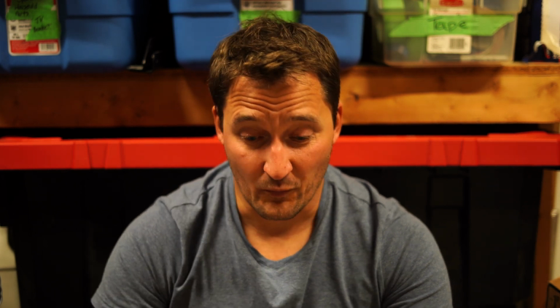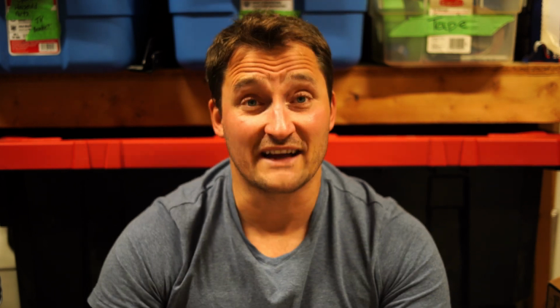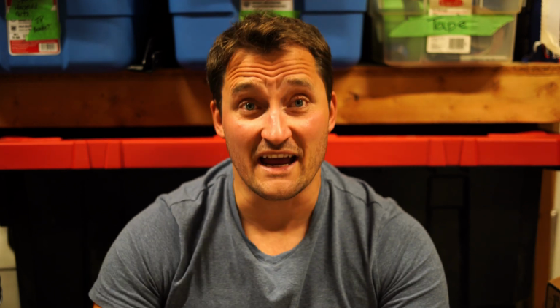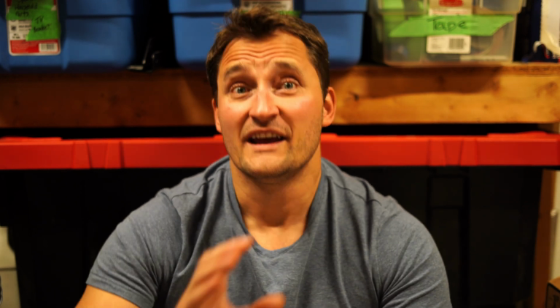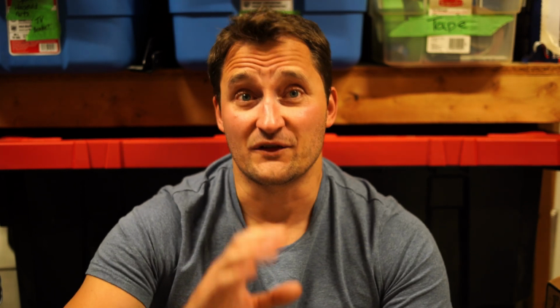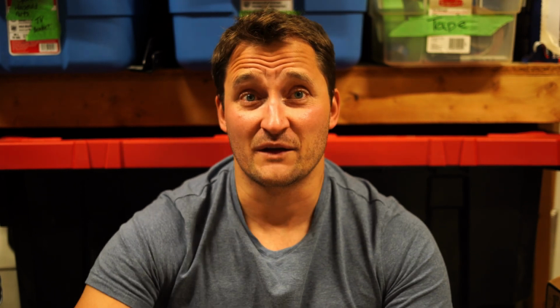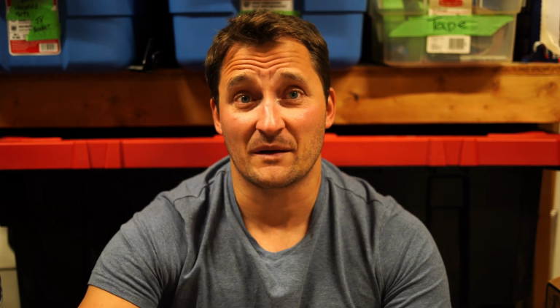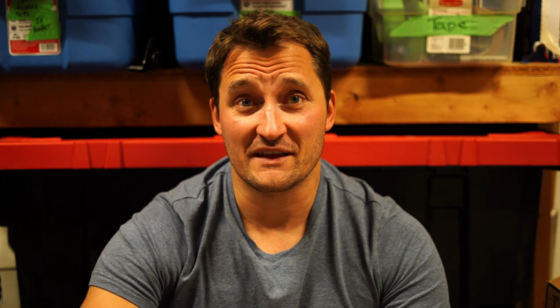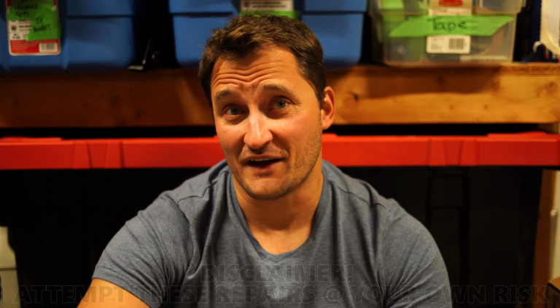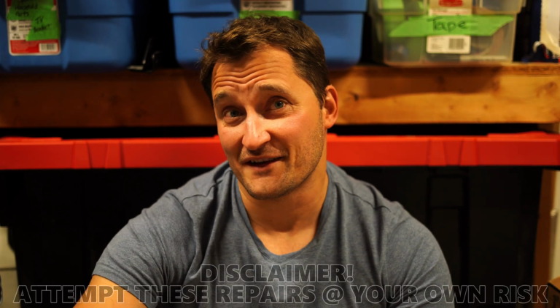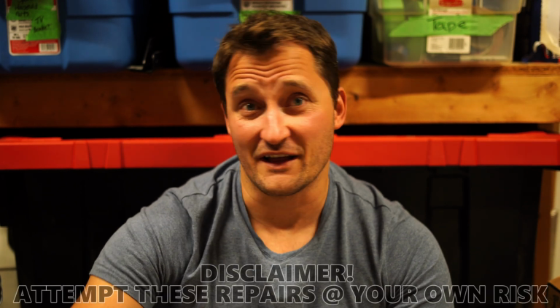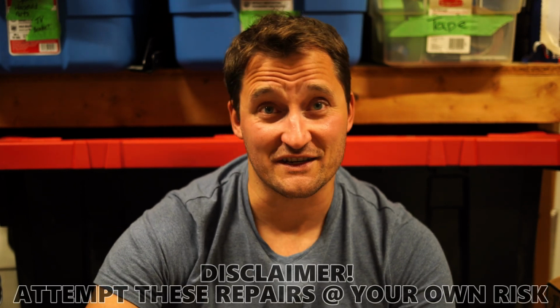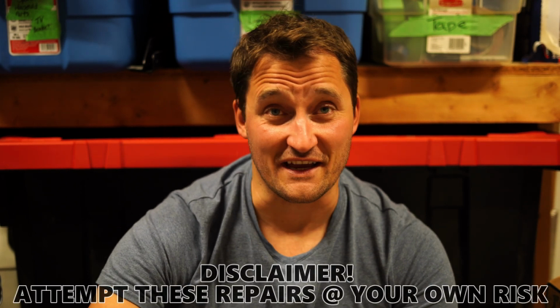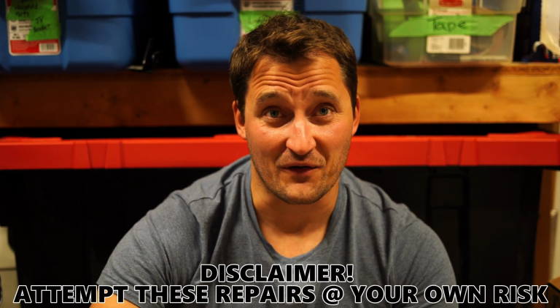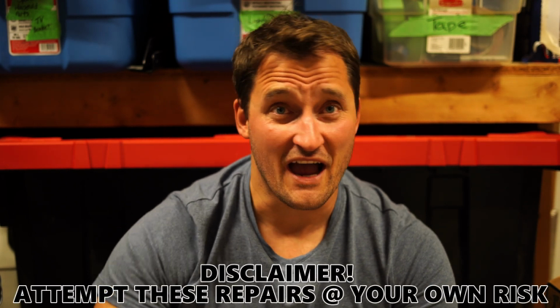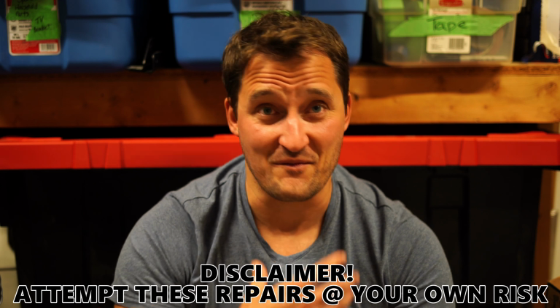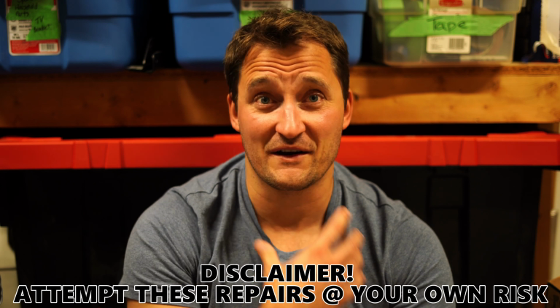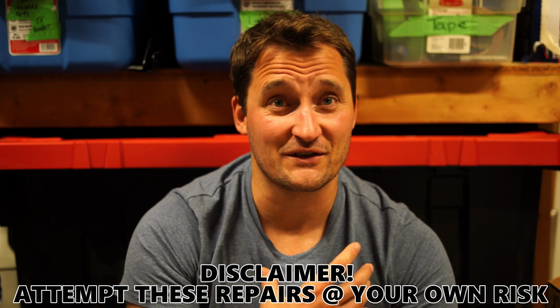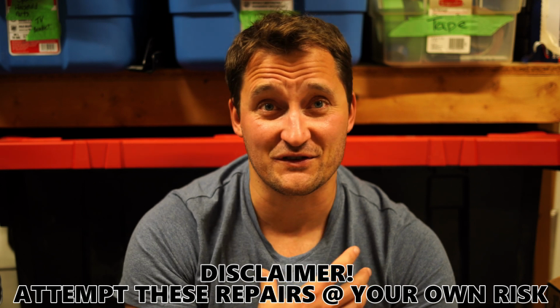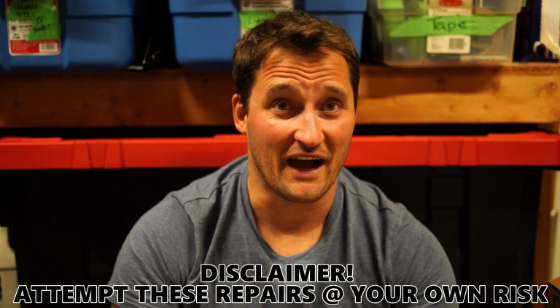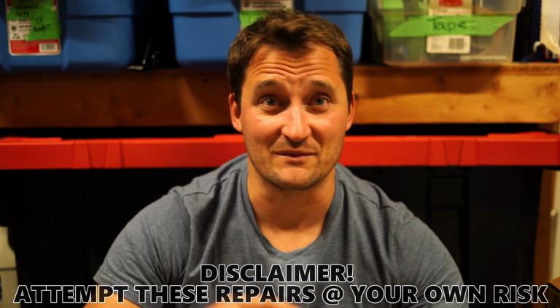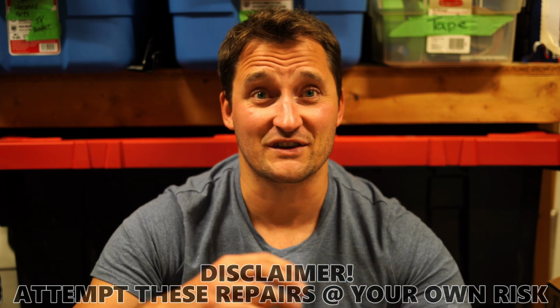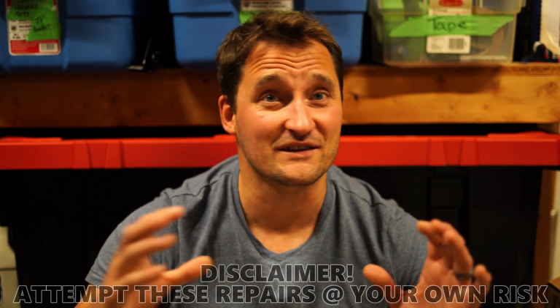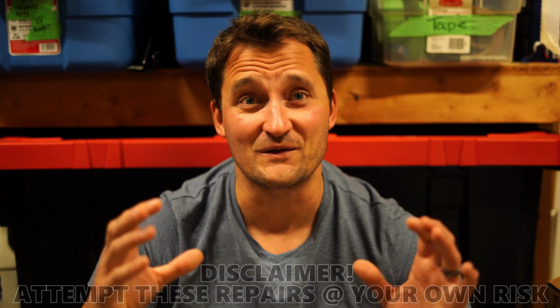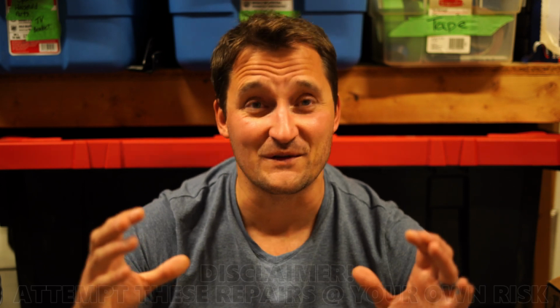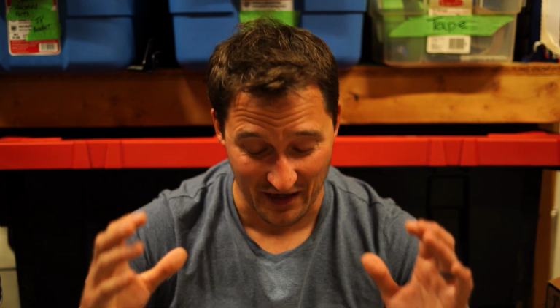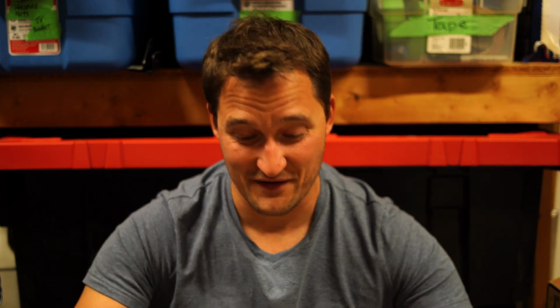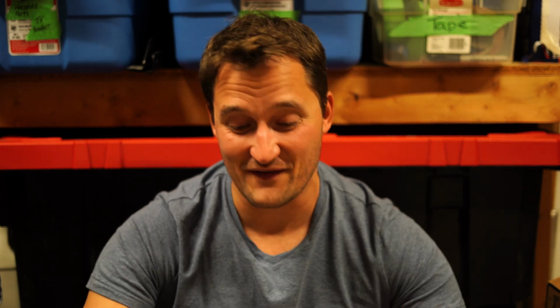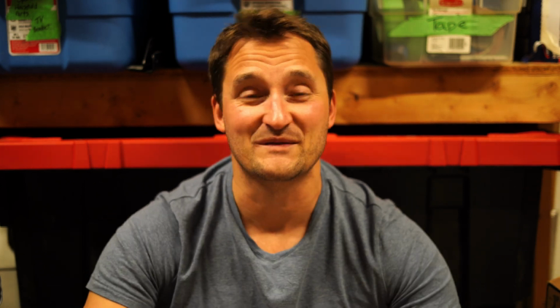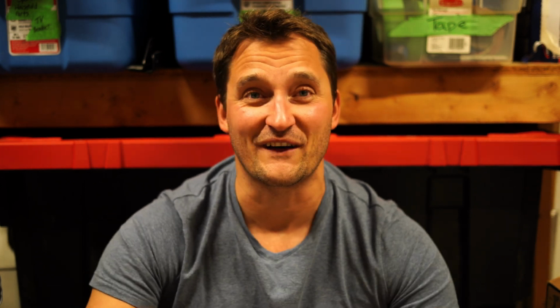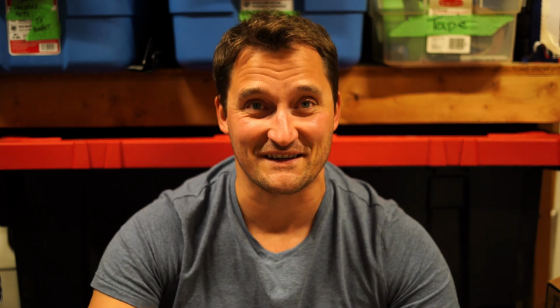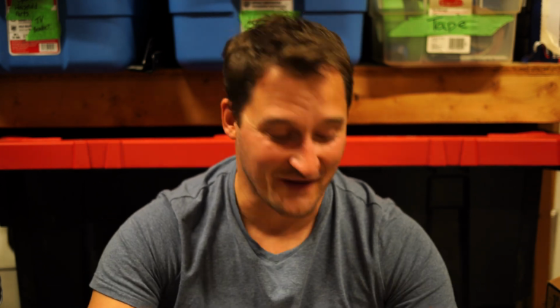With that said, you're dealing with something that's going to handle electricity. I'm not an electrician, I'm just a guy out here to give you some advice.